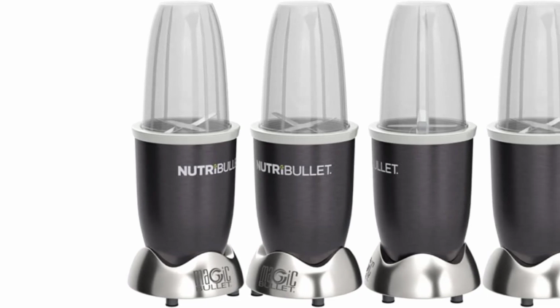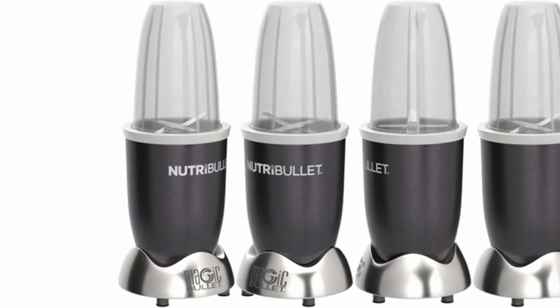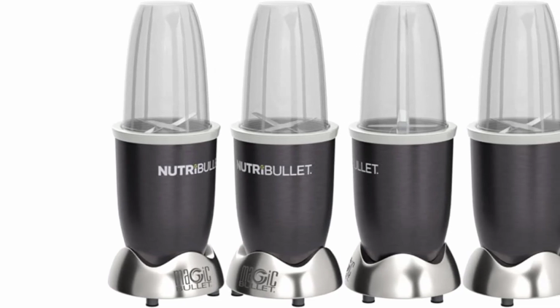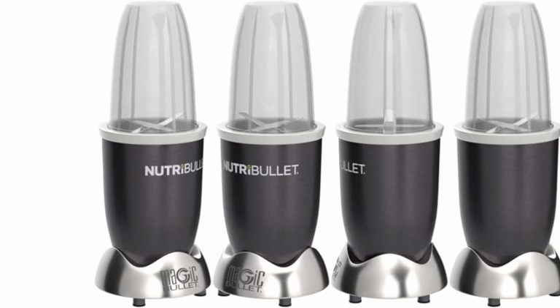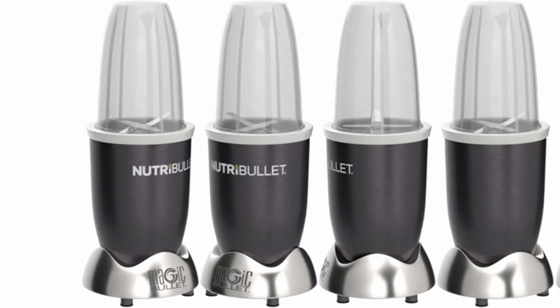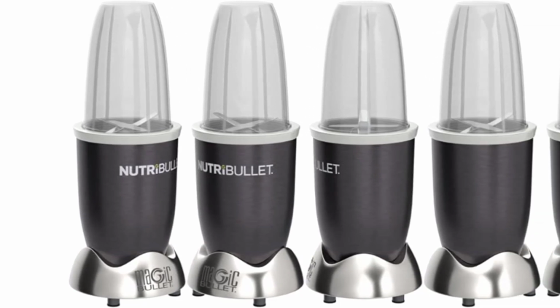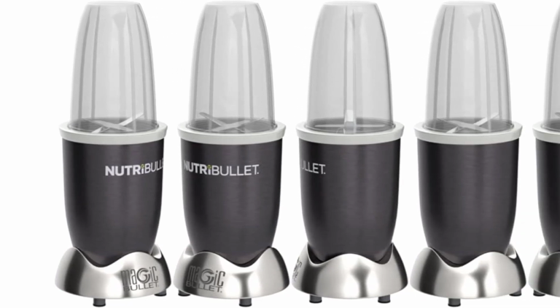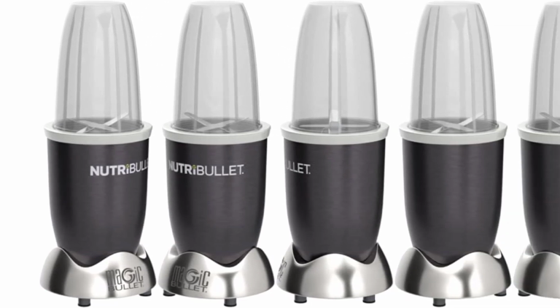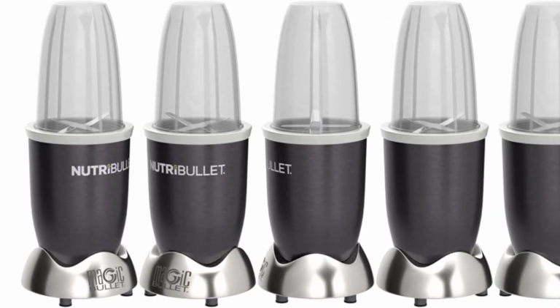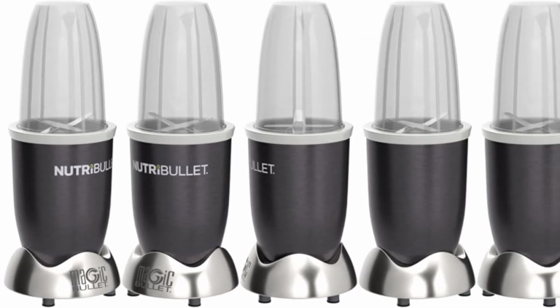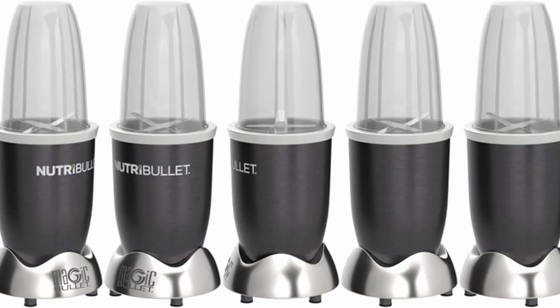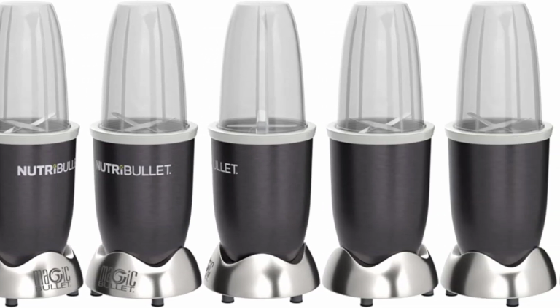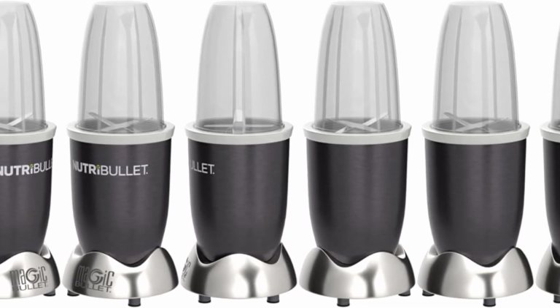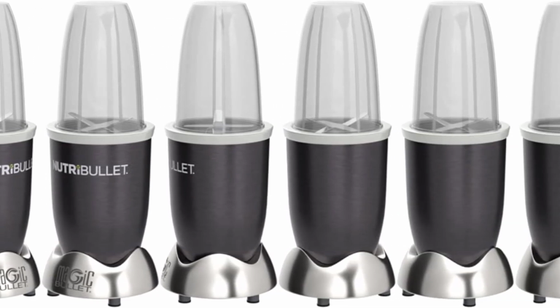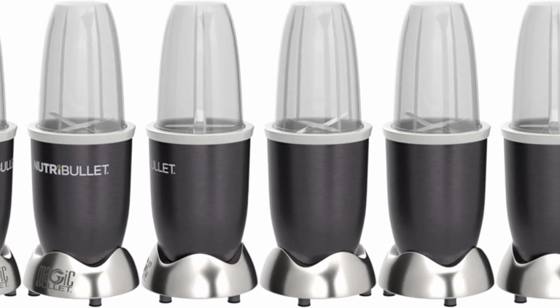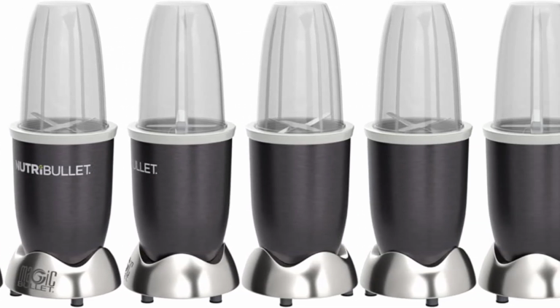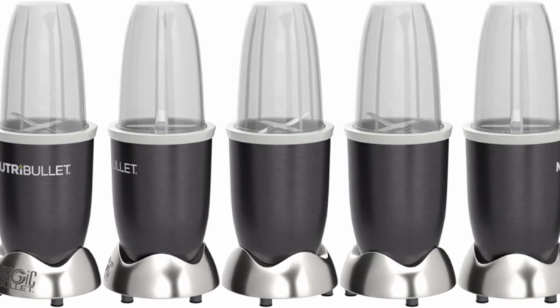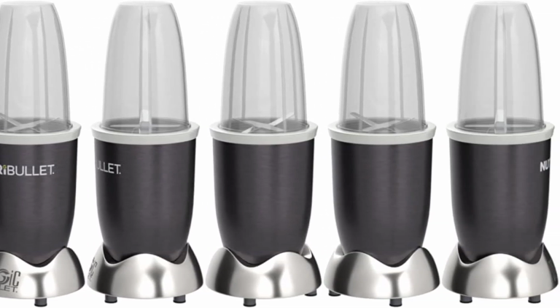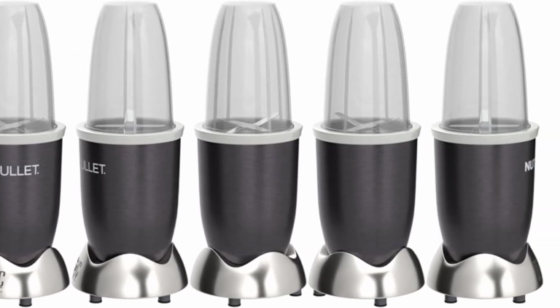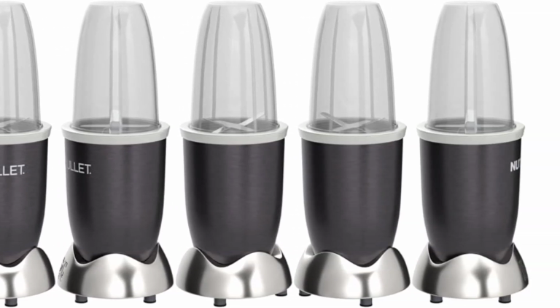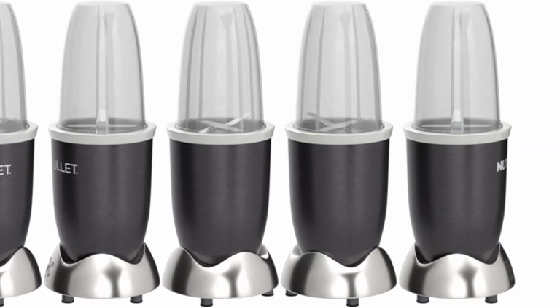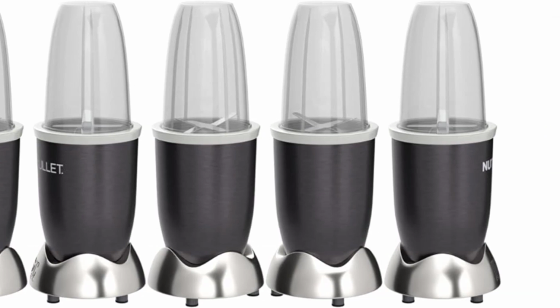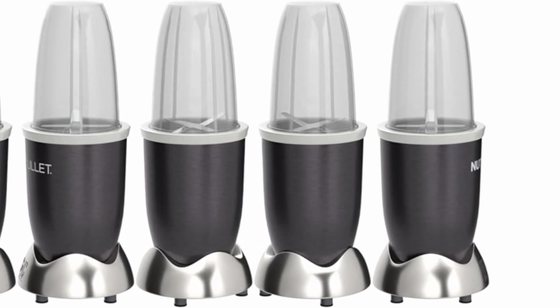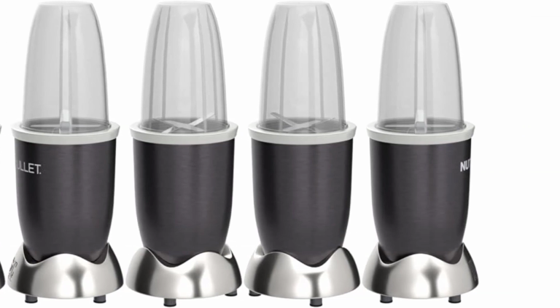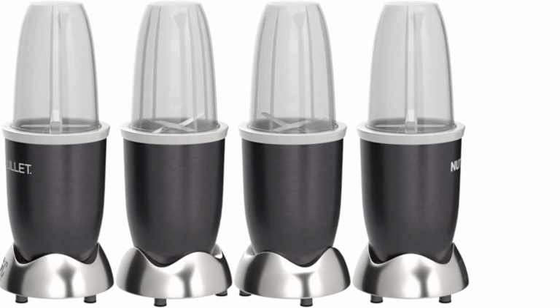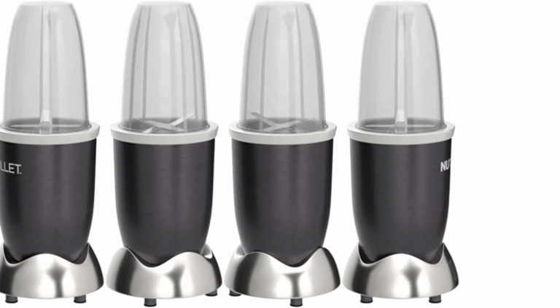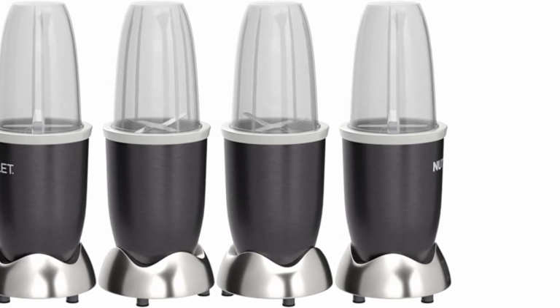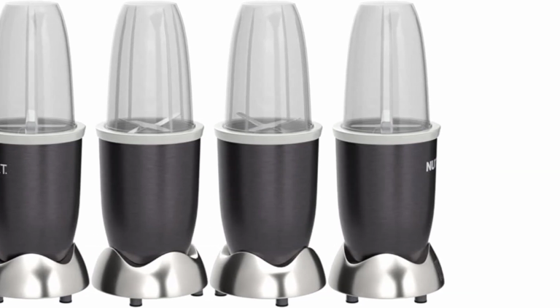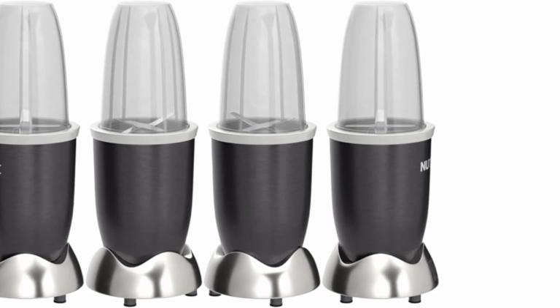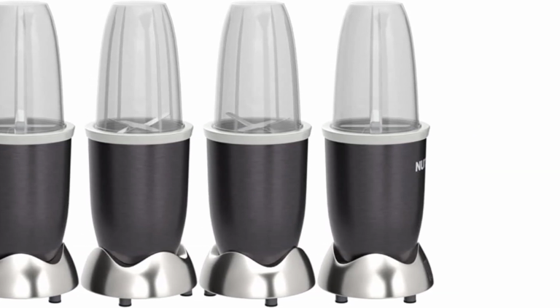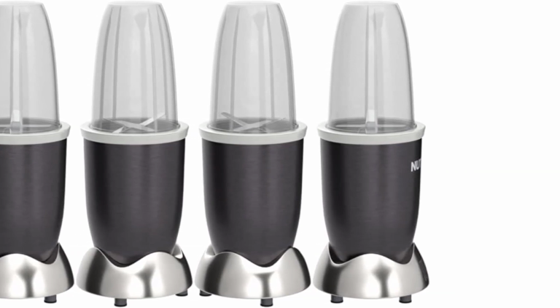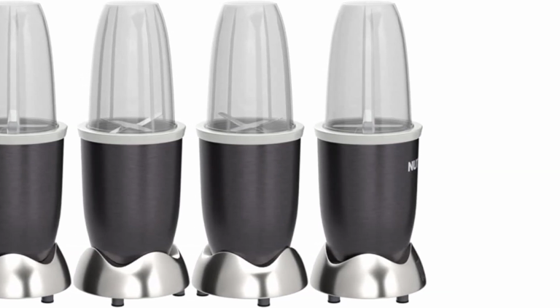Parts are dishwasher-safe. To-Go Cup for drinking on the go. Recipe book included.